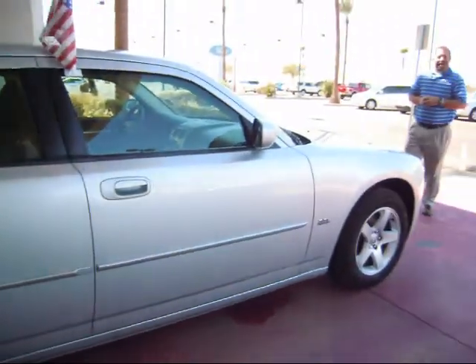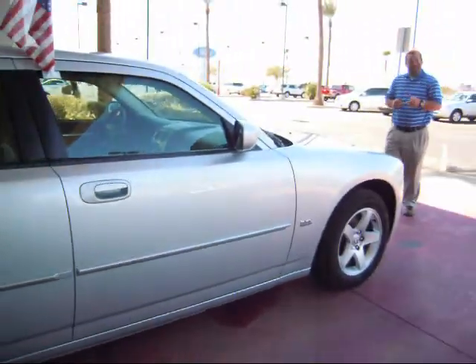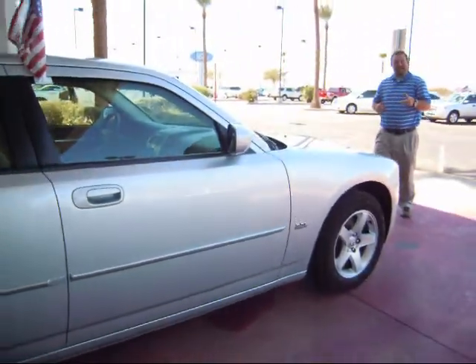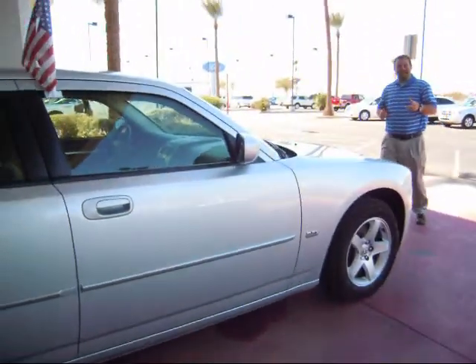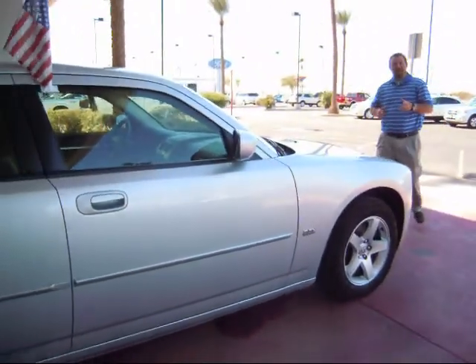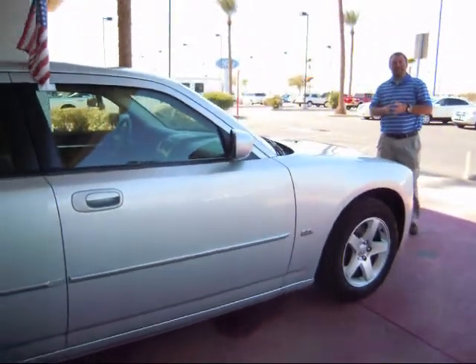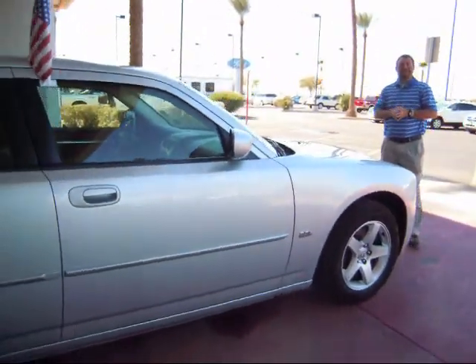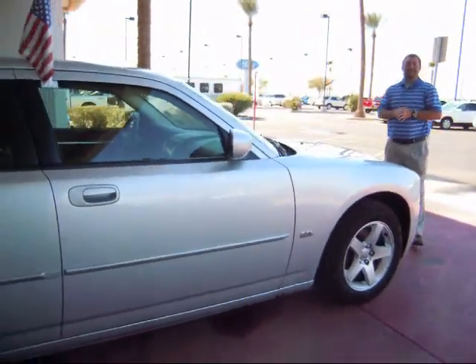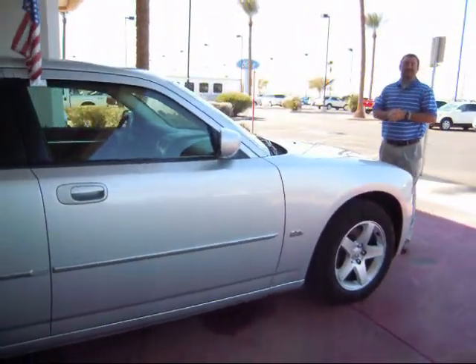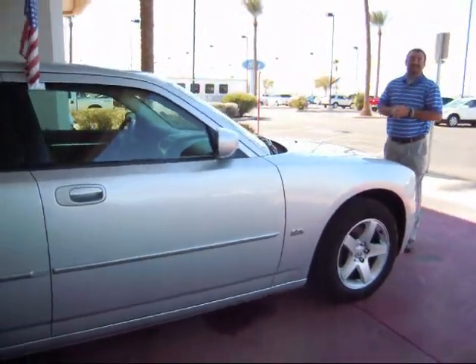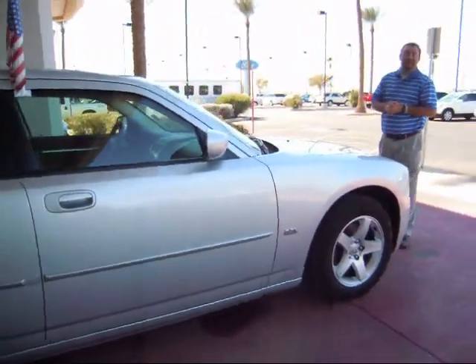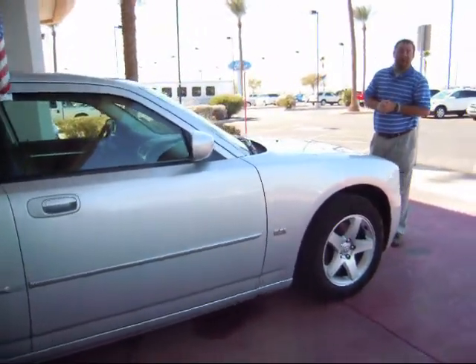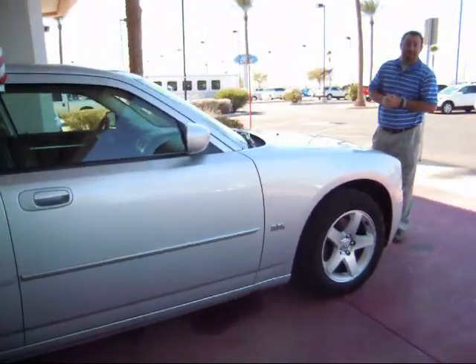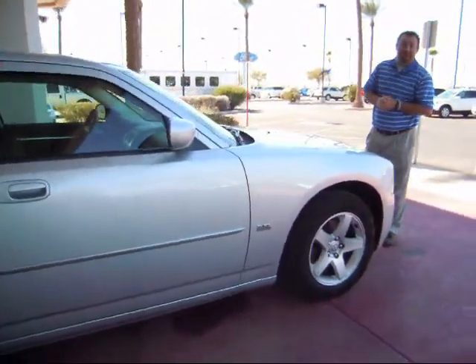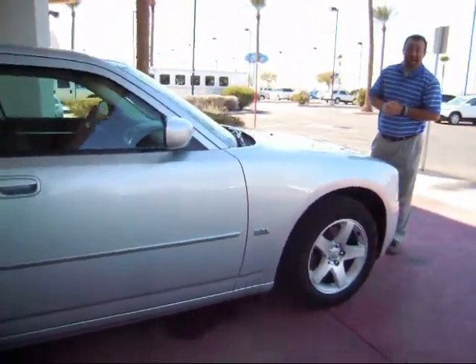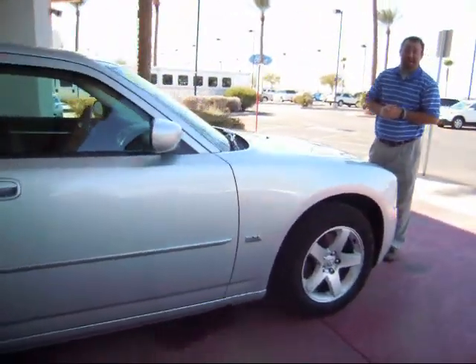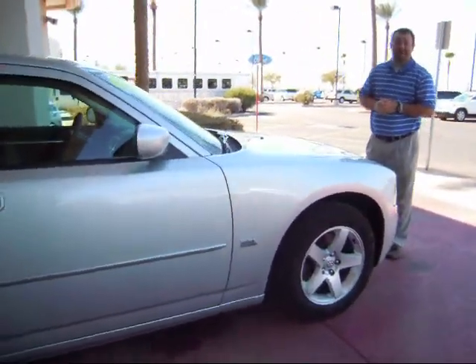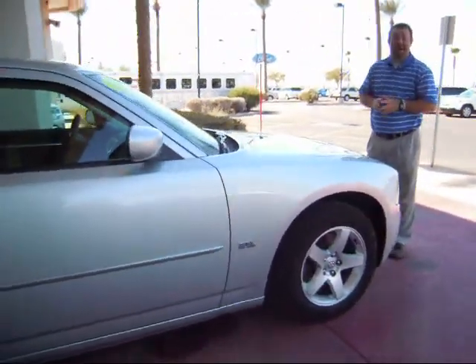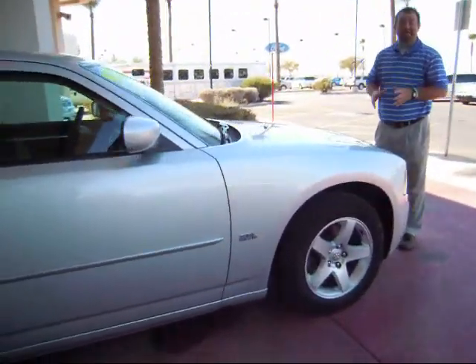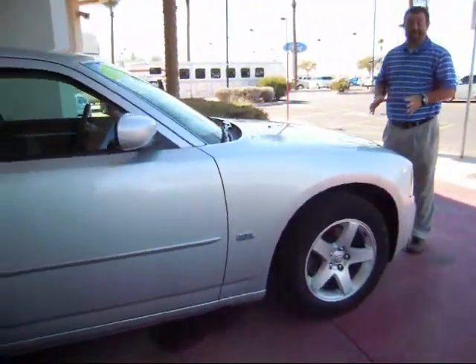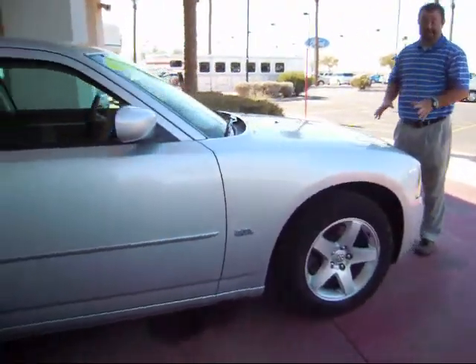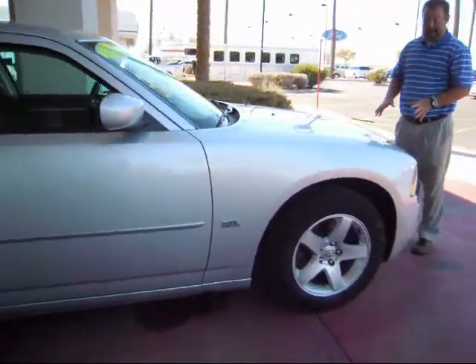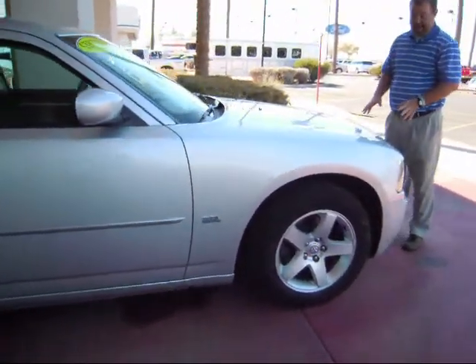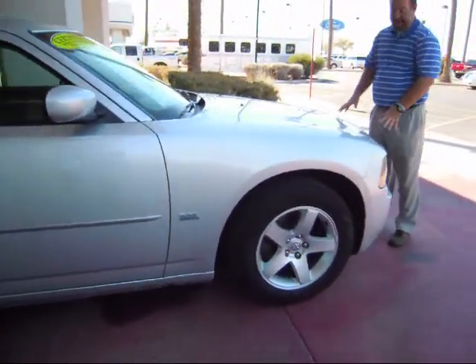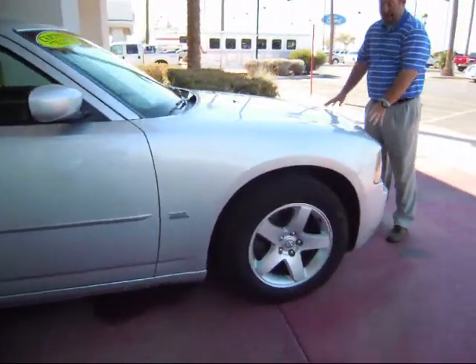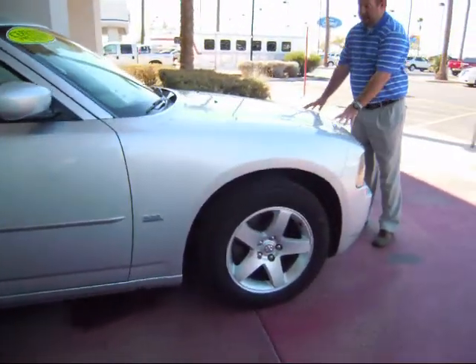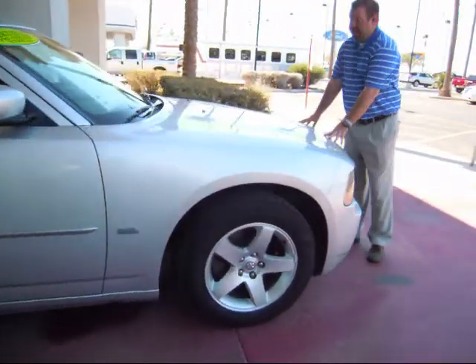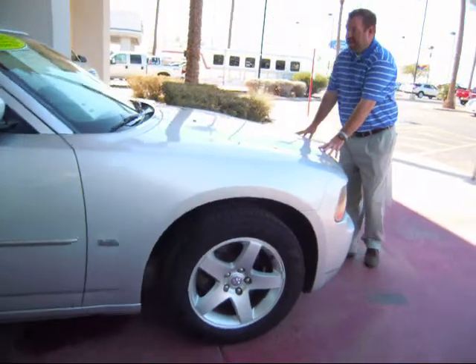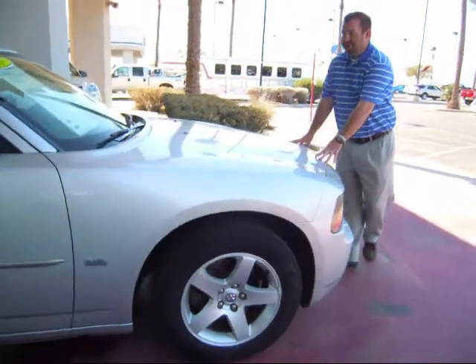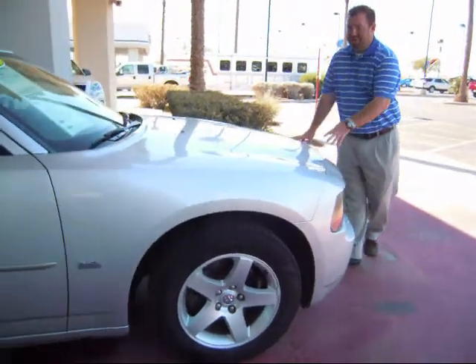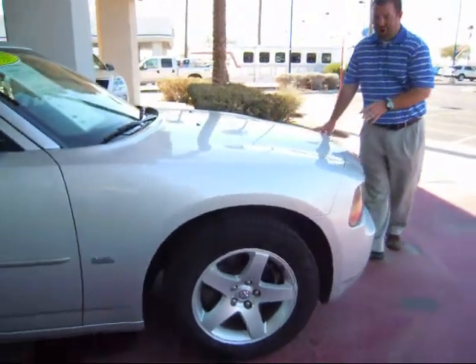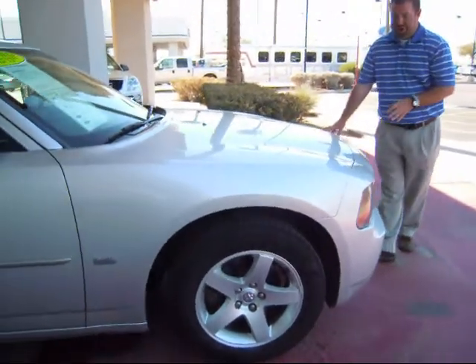Hello, I'm Ben Sheridan, and today we're going to be looking at a 2010 Dodge Charger.